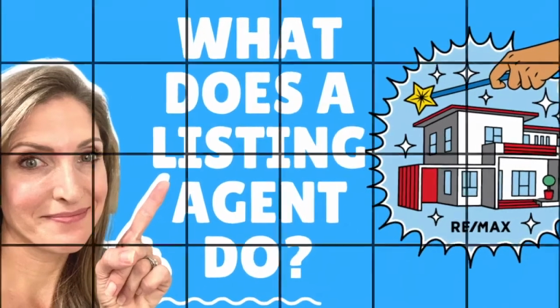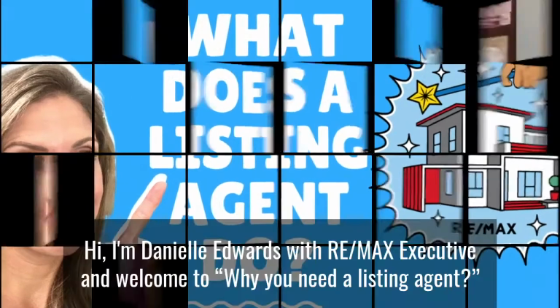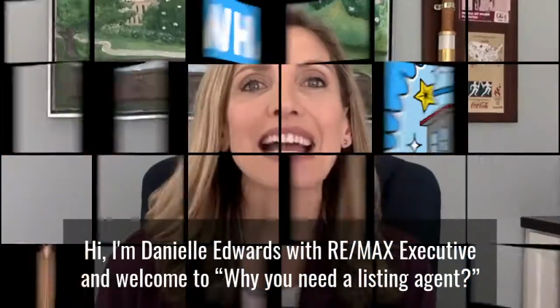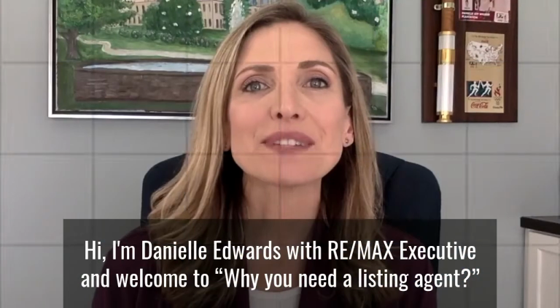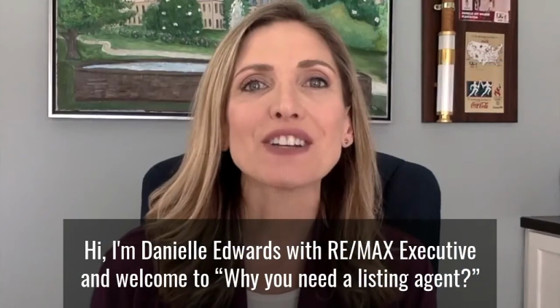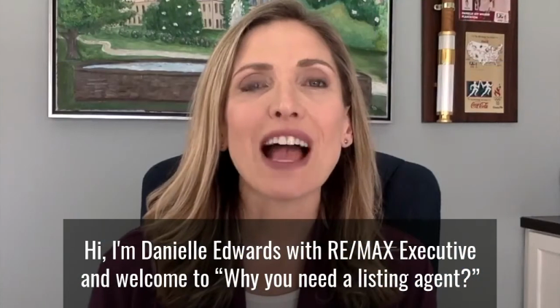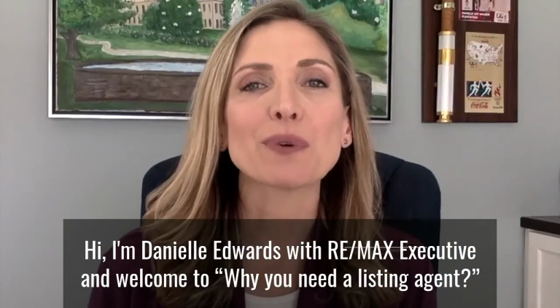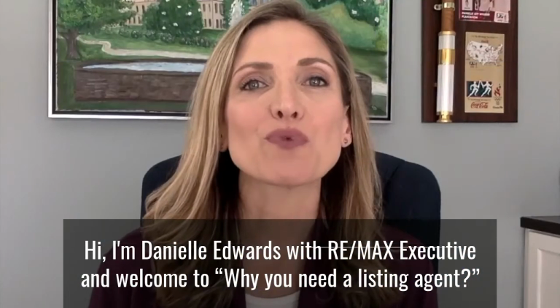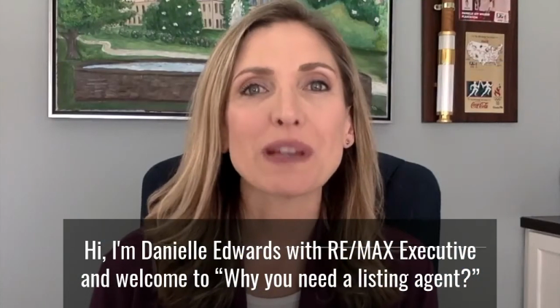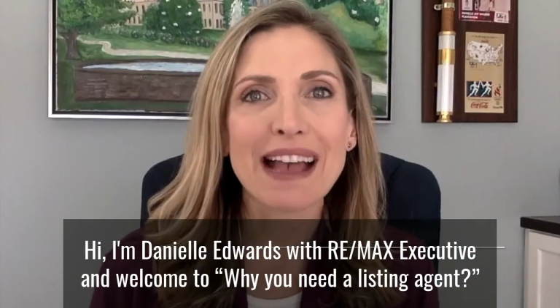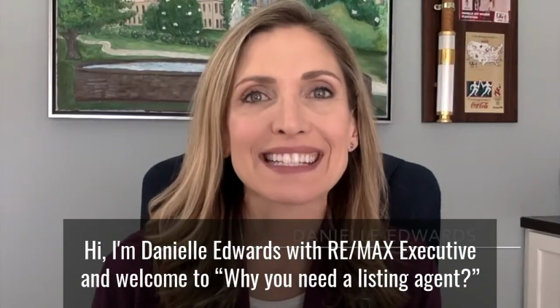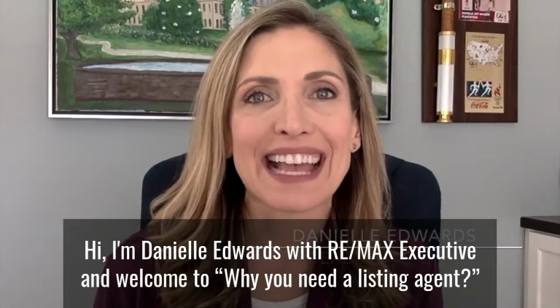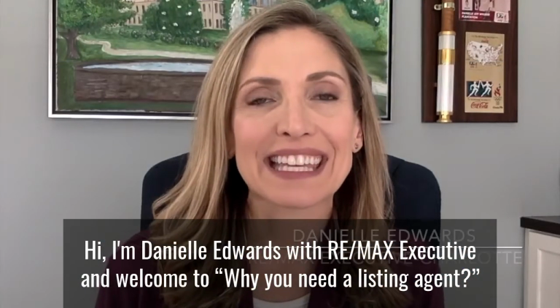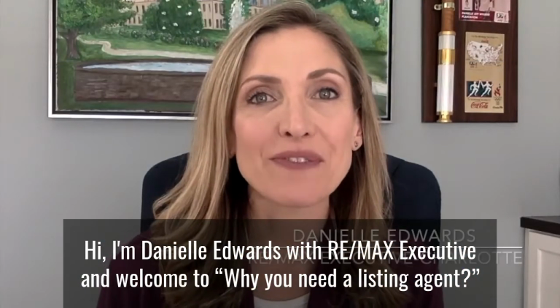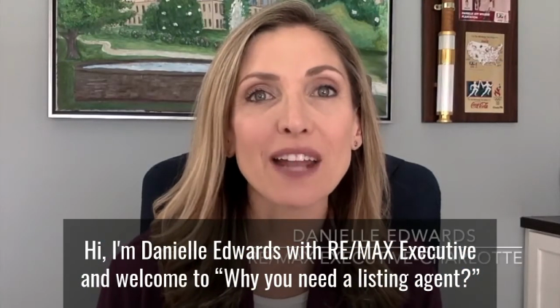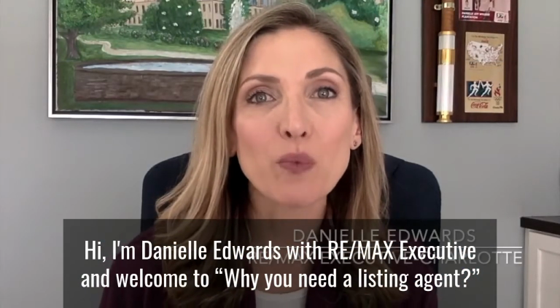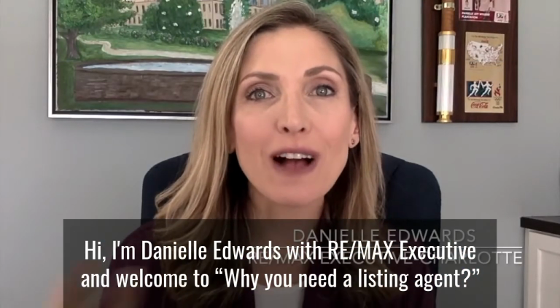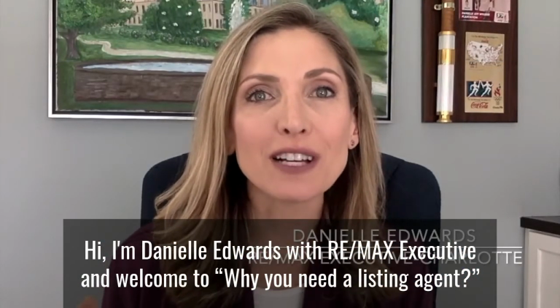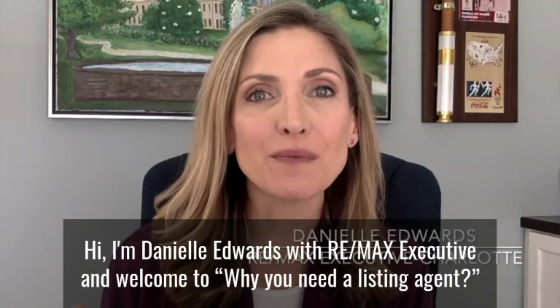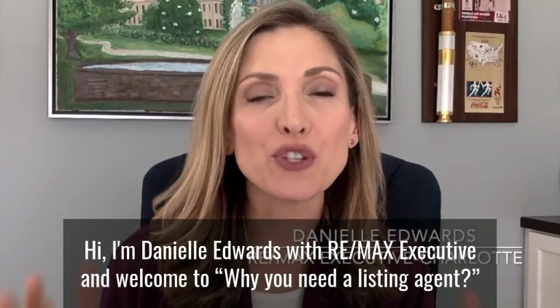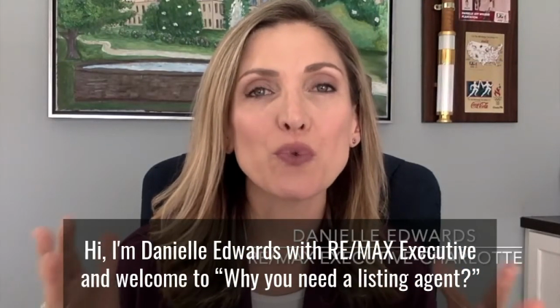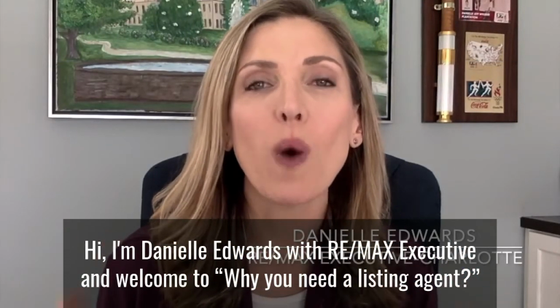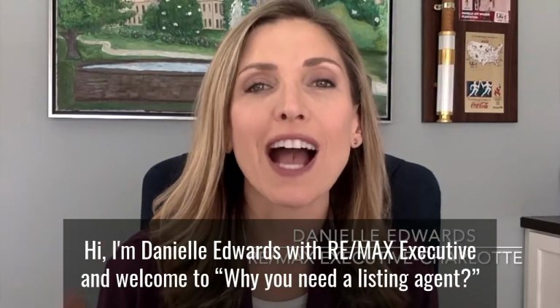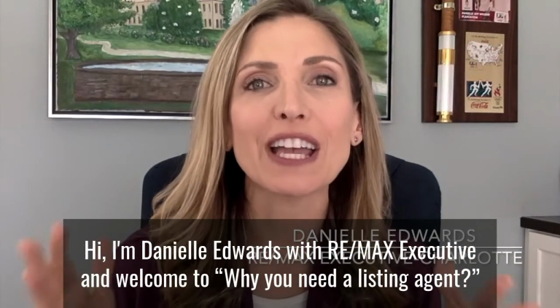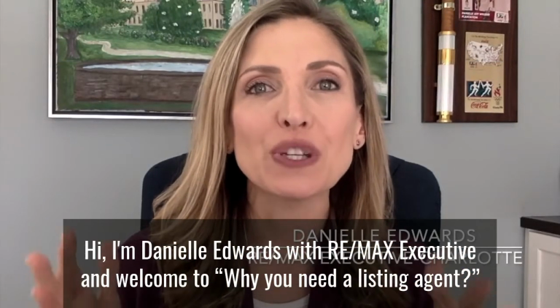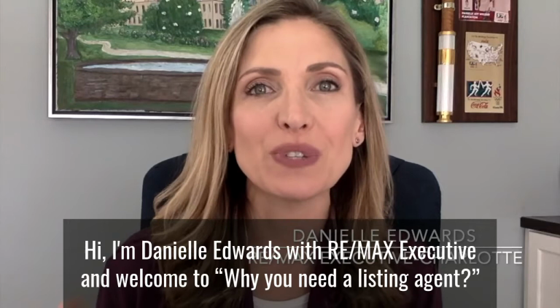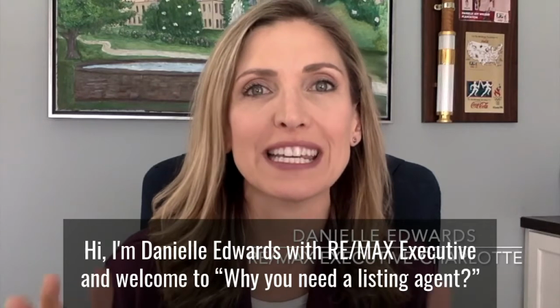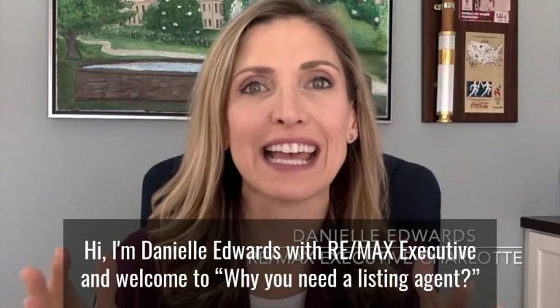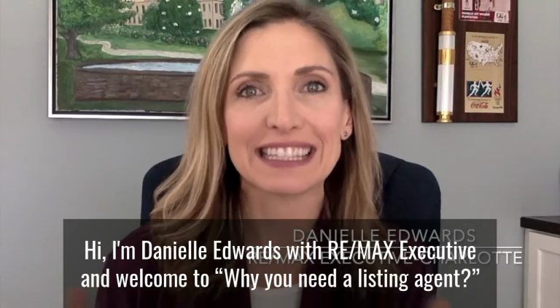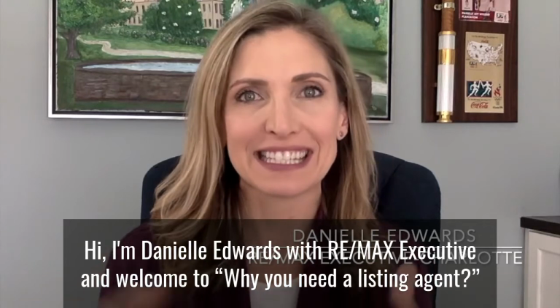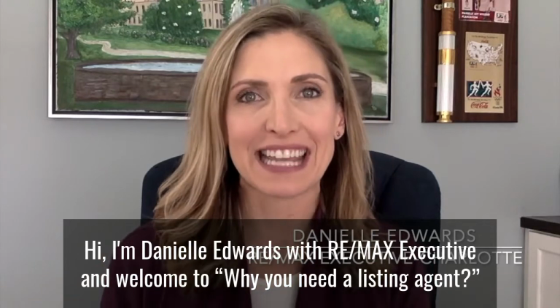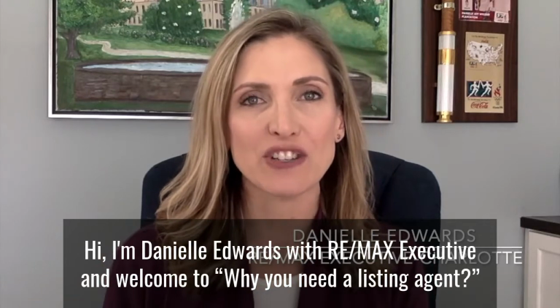Hi, I'm Danielle Edwards with RE/MAX Executive, and welcome to Why You Need a Listing Agent.